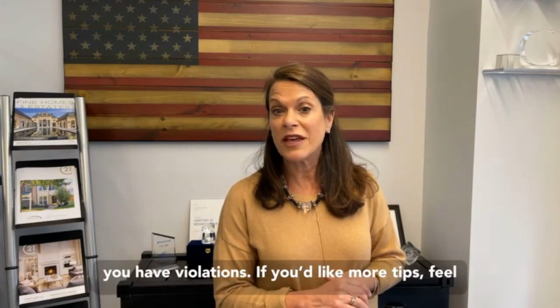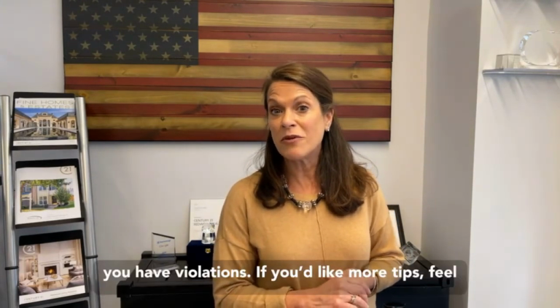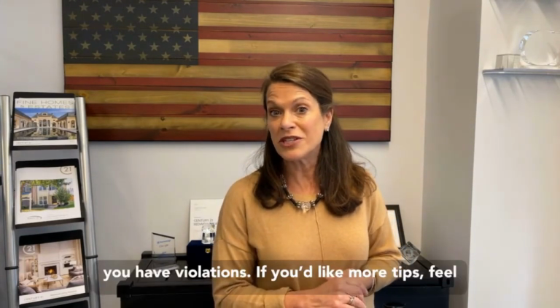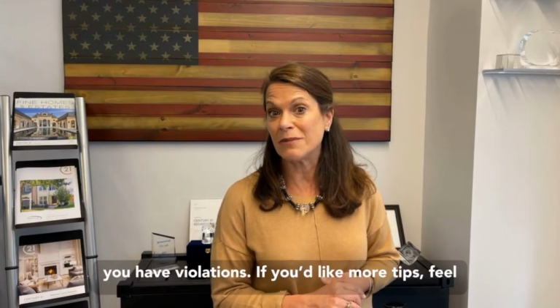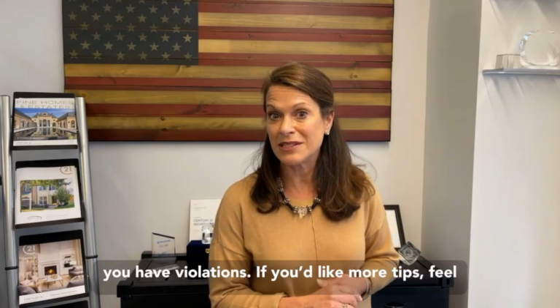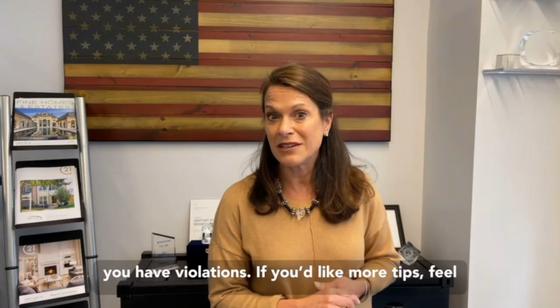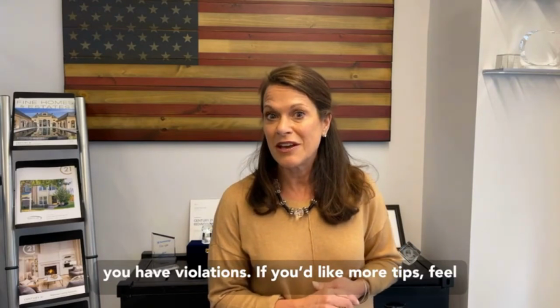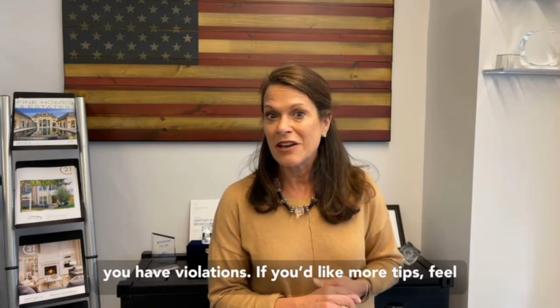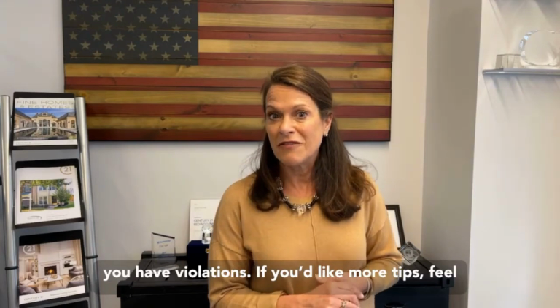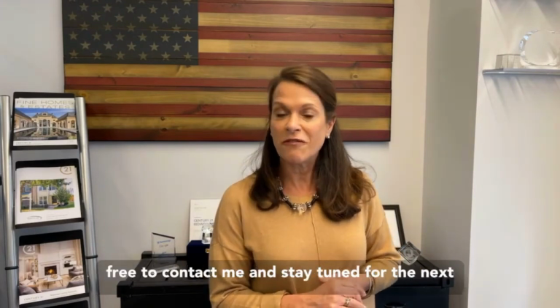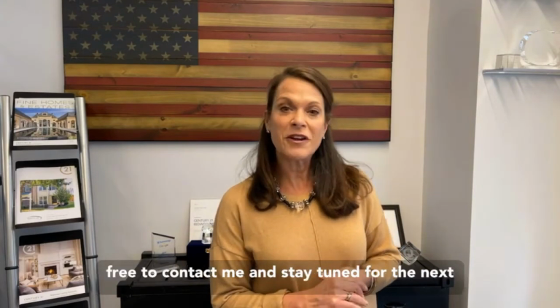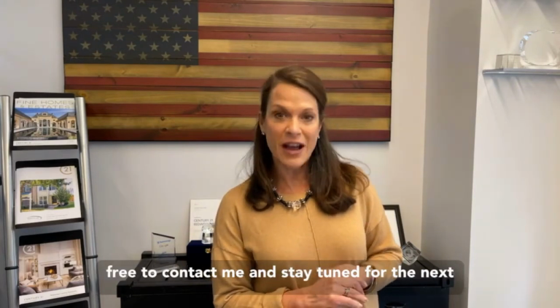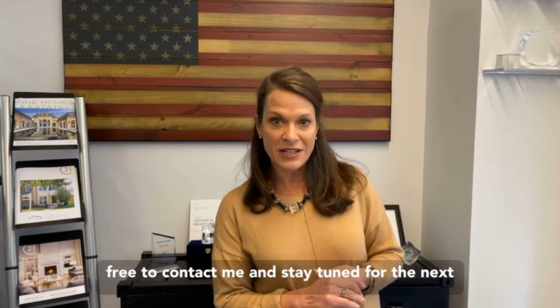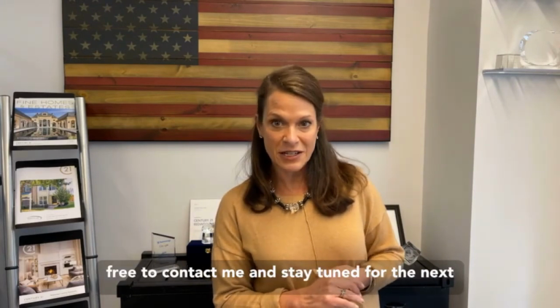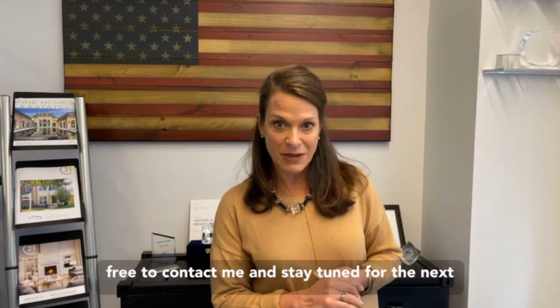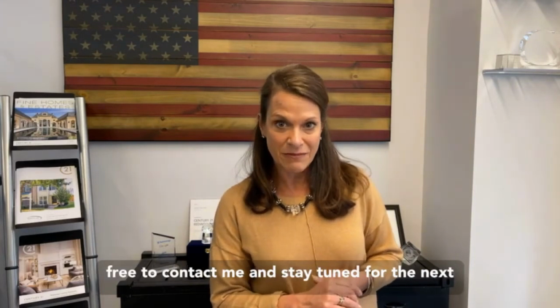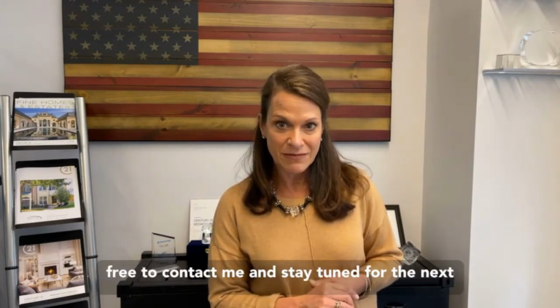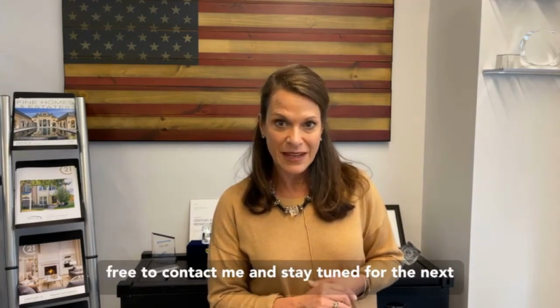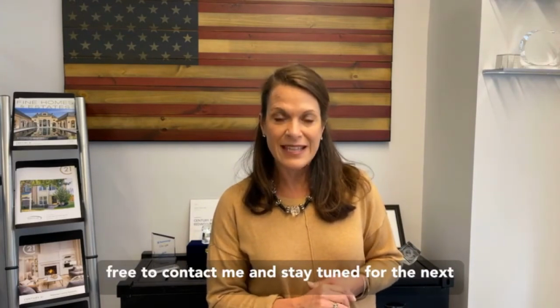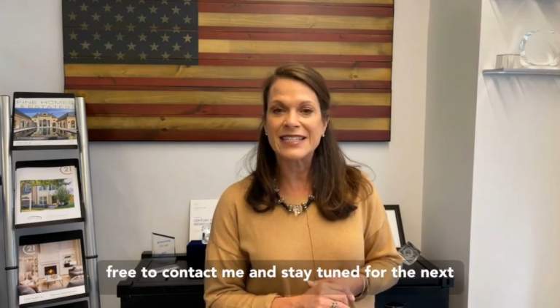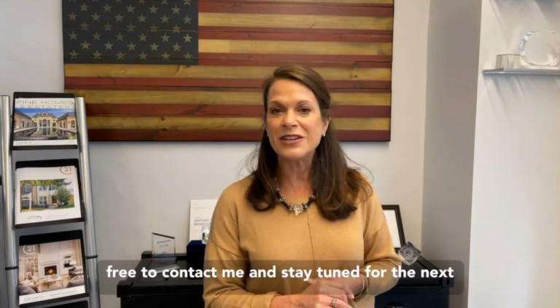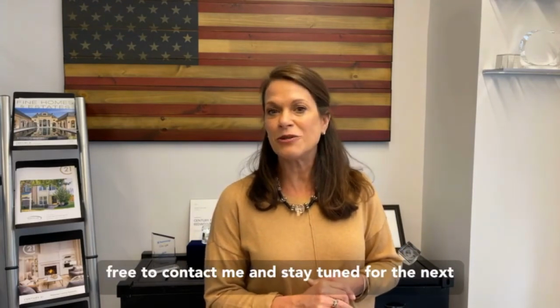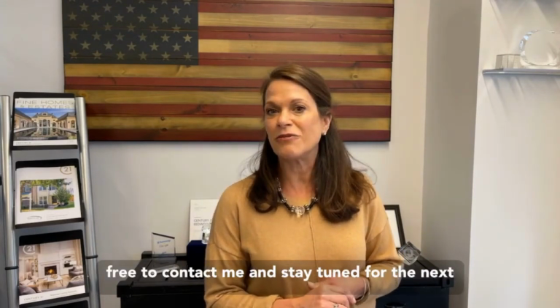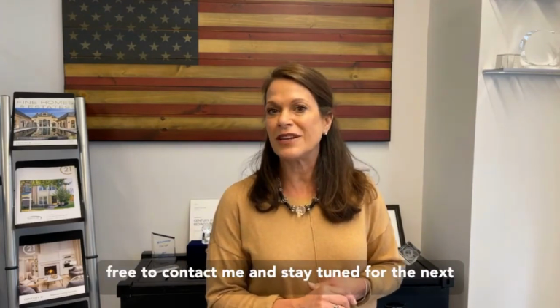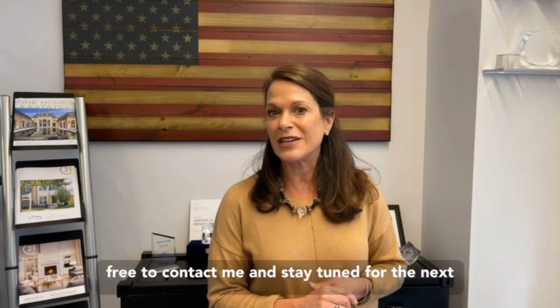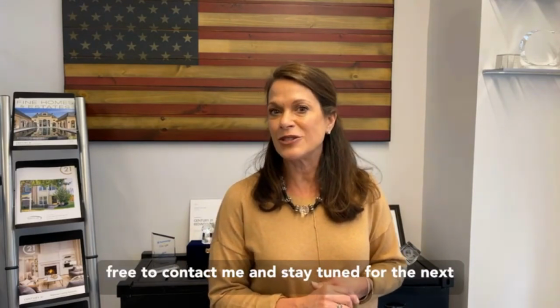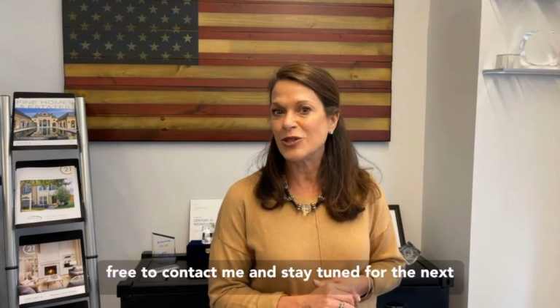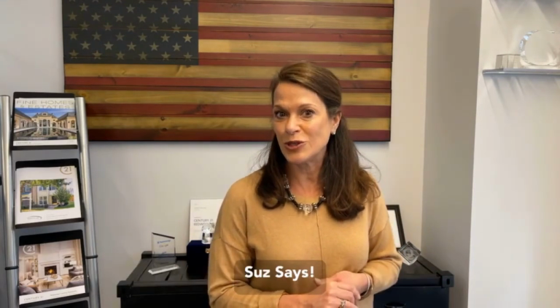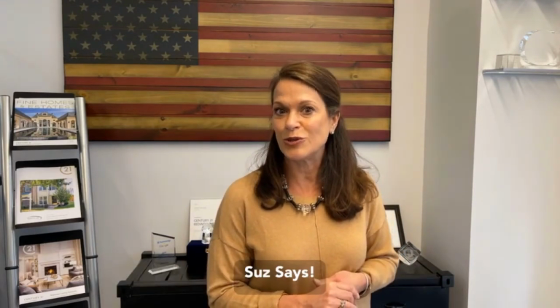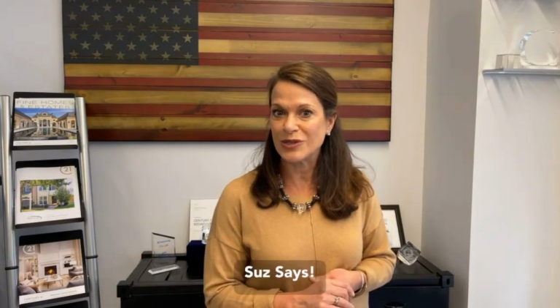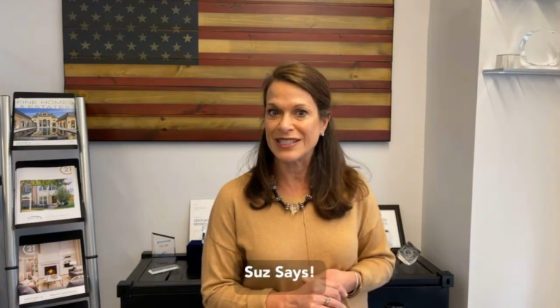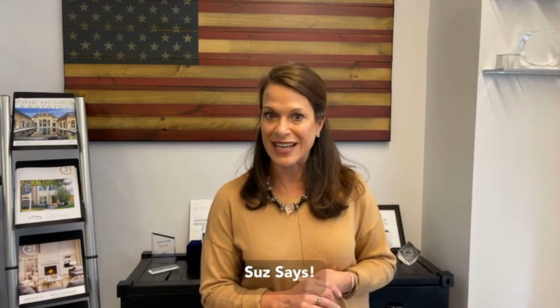If you'd like more tips, feel free to contact me and stay tuned for the next Sue's Says.